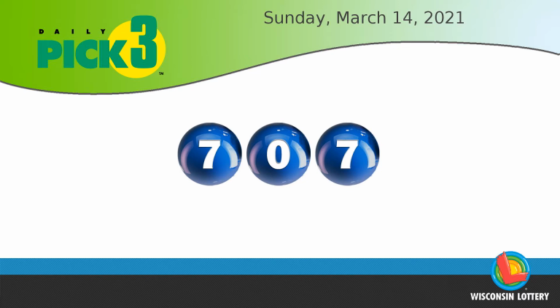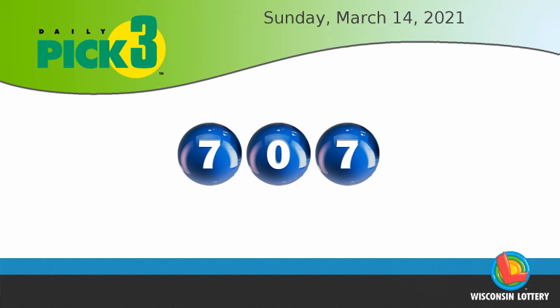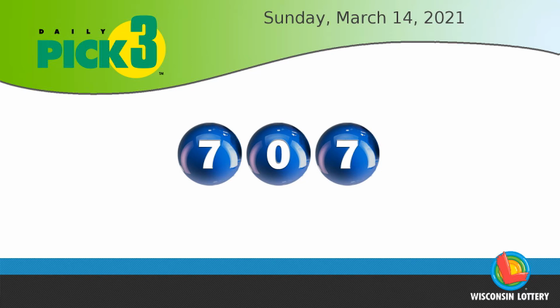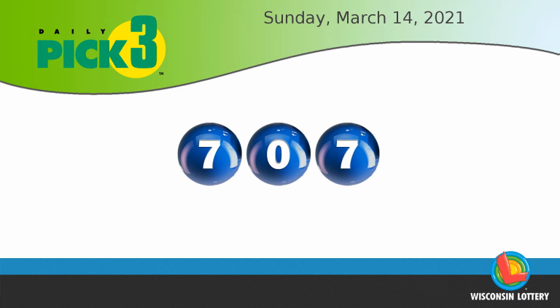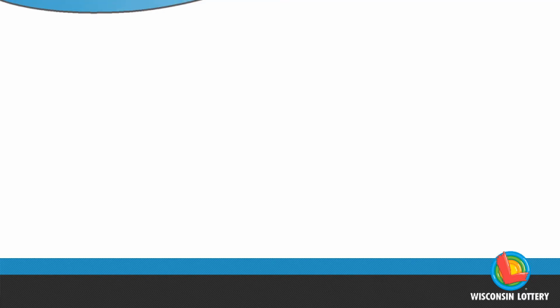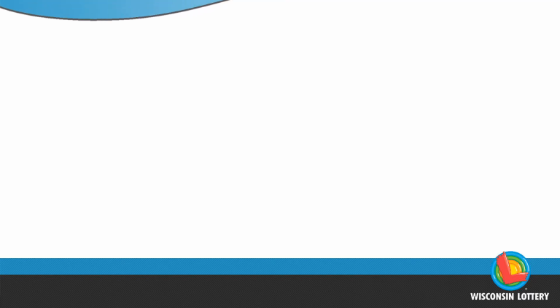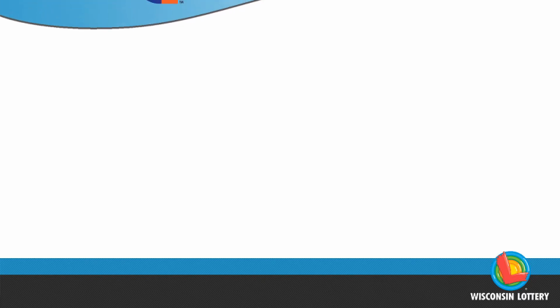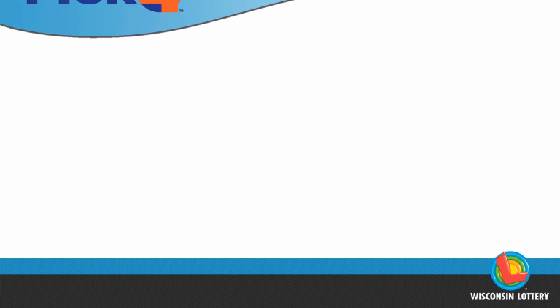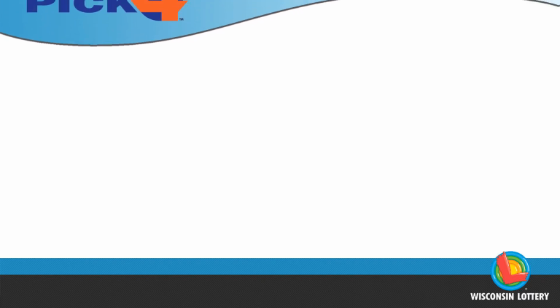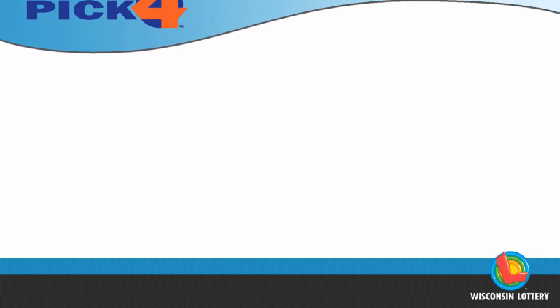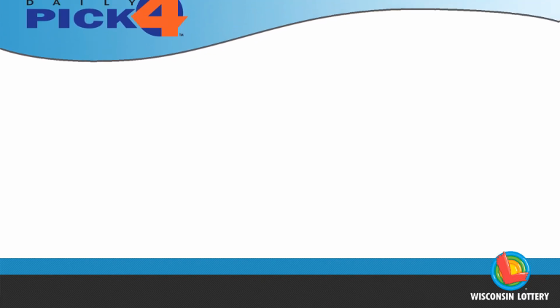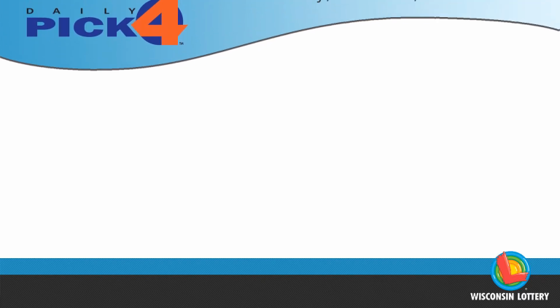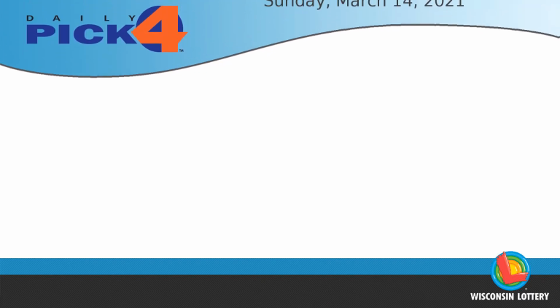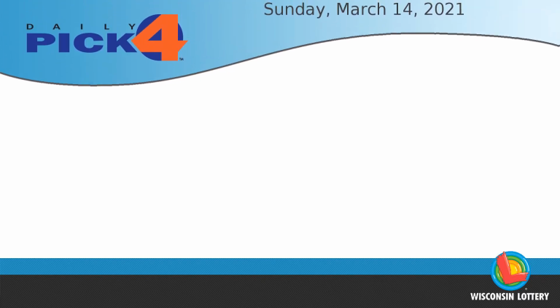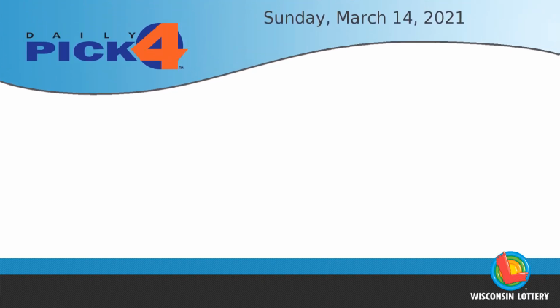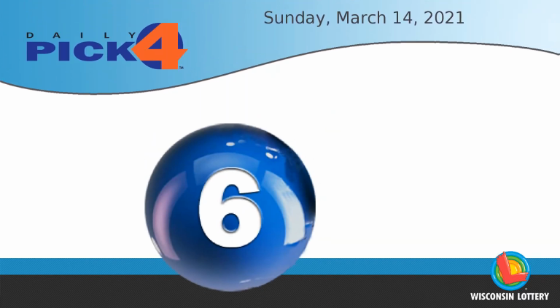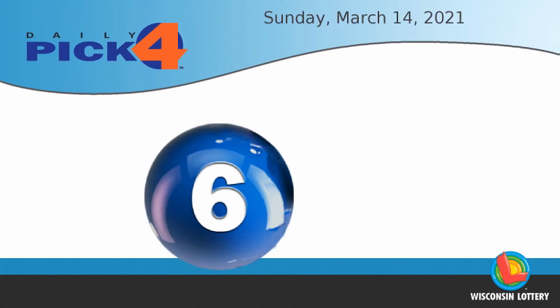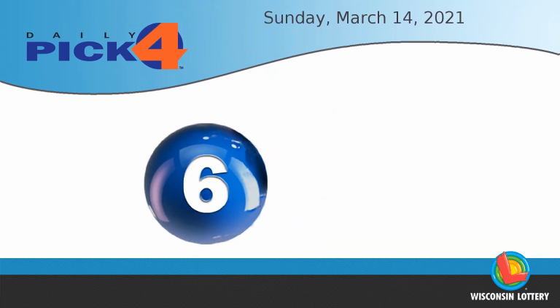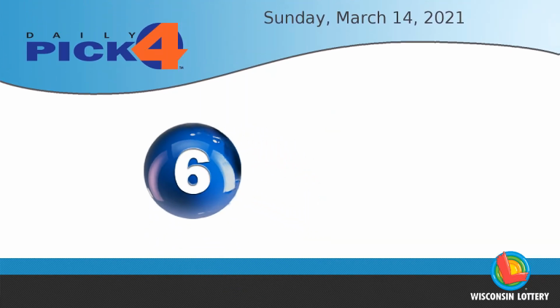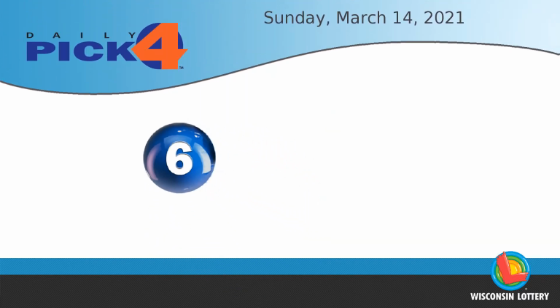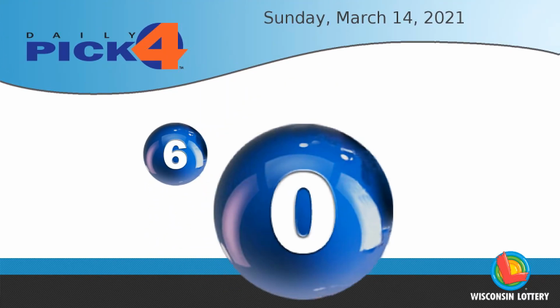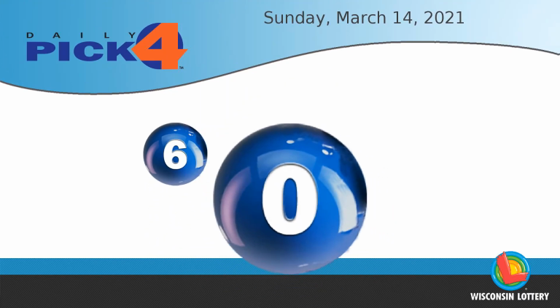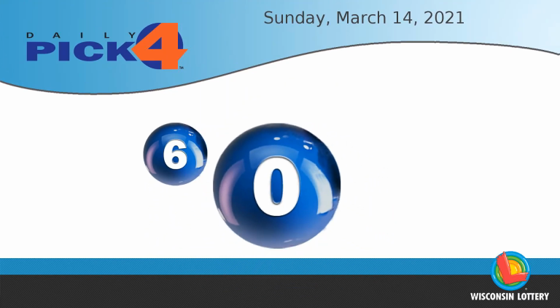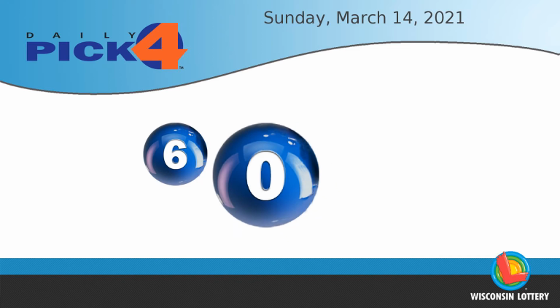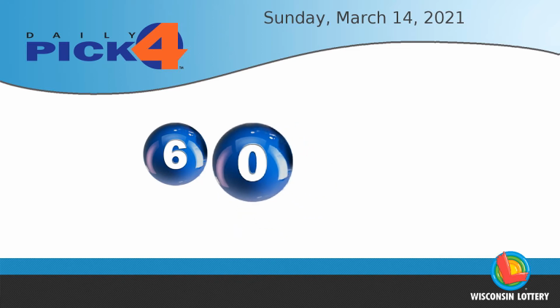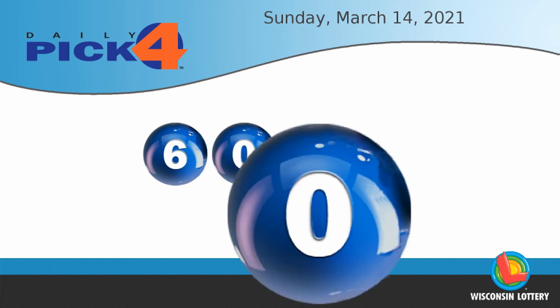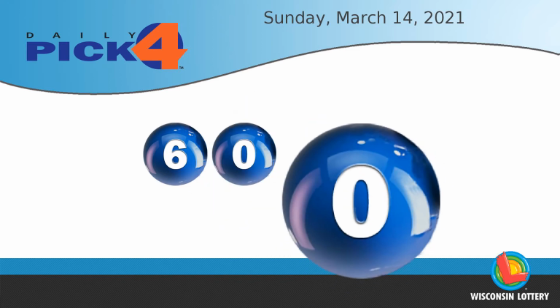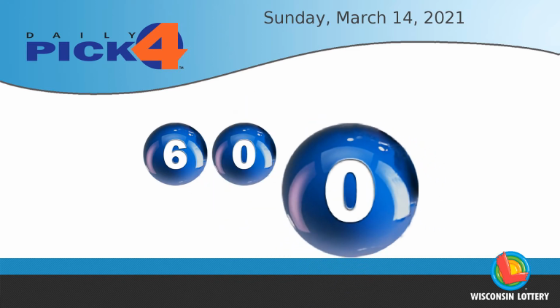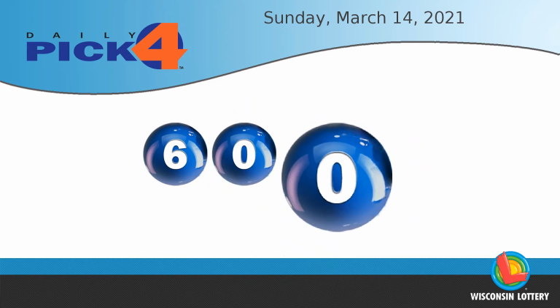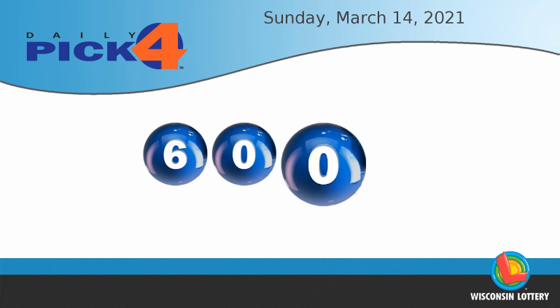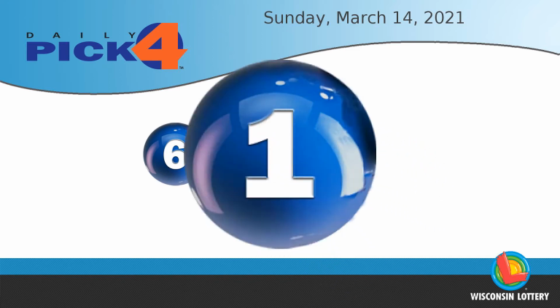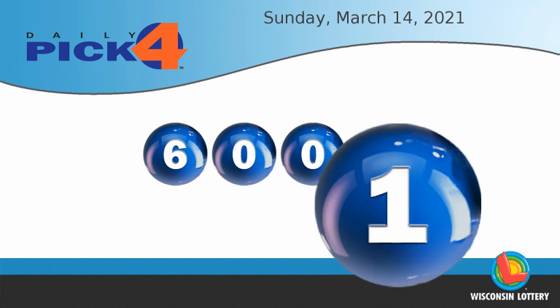The Pick 4 numbers are six, zero, zero, one.